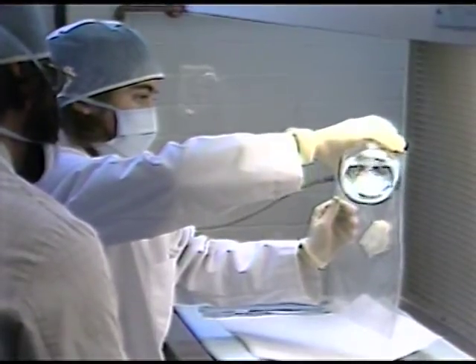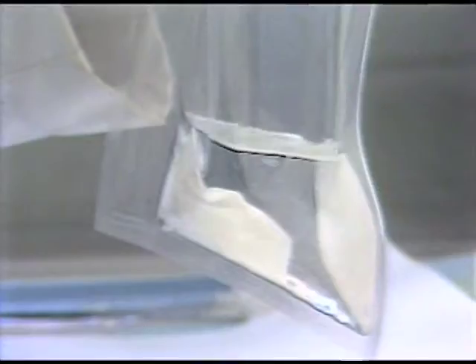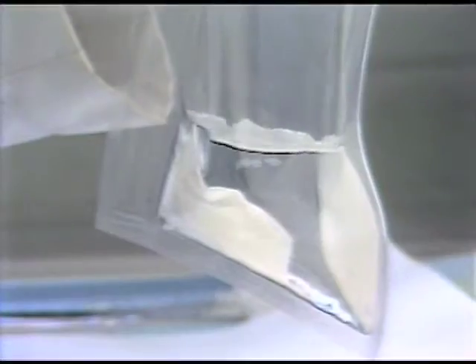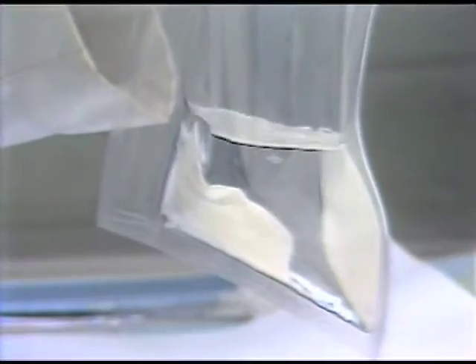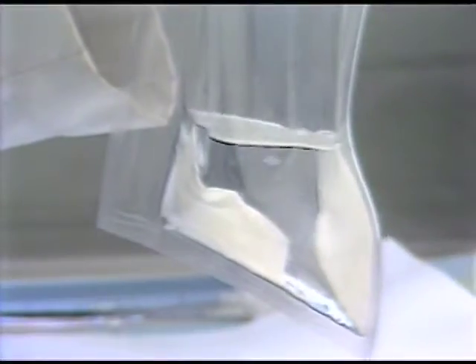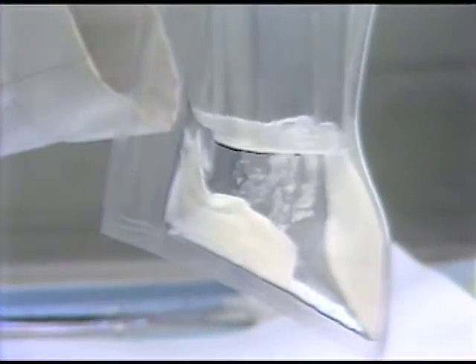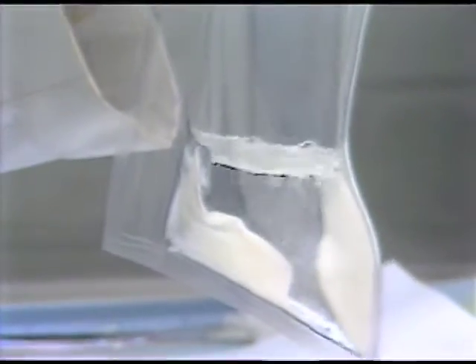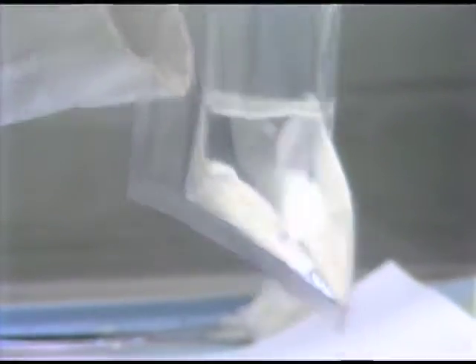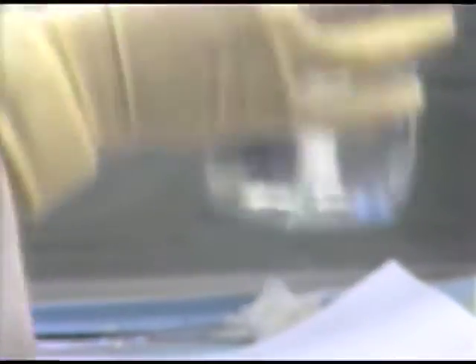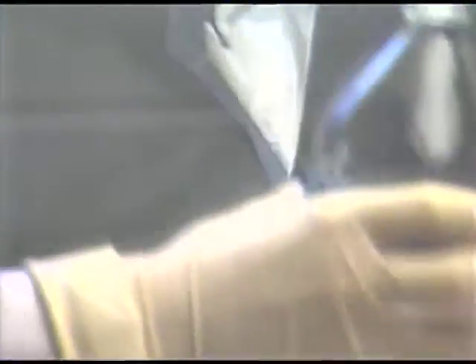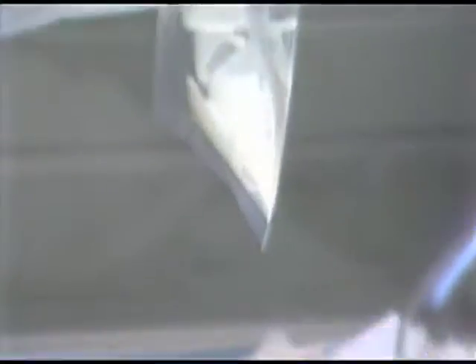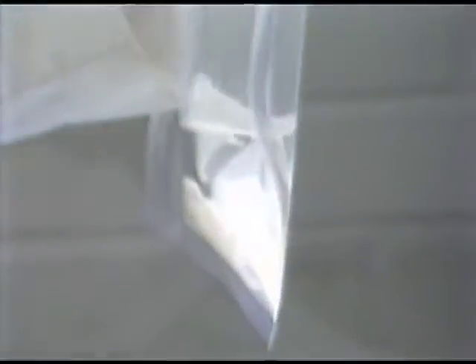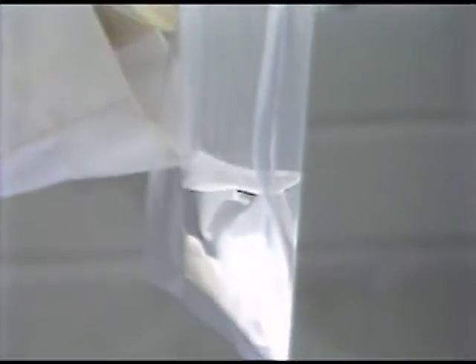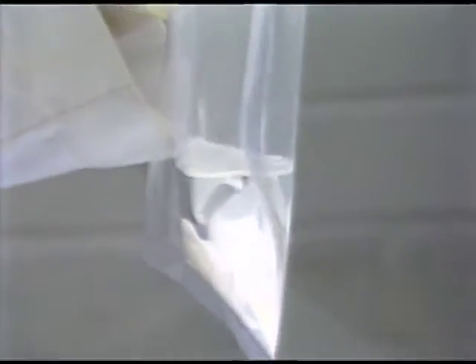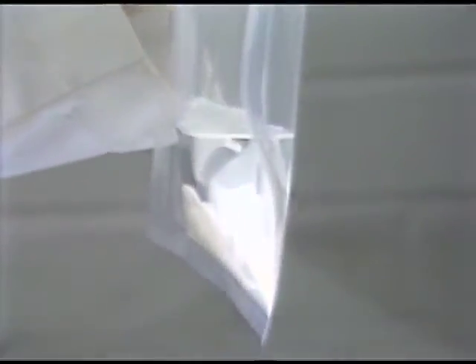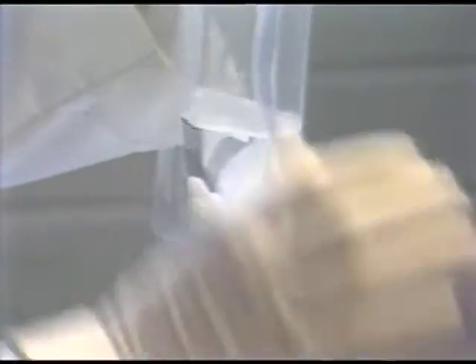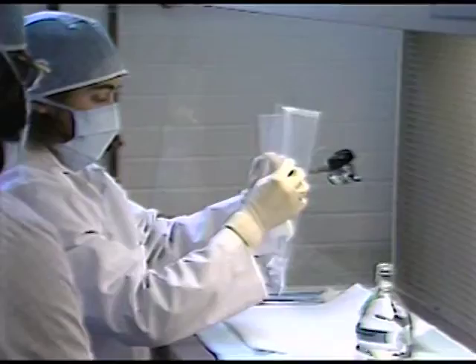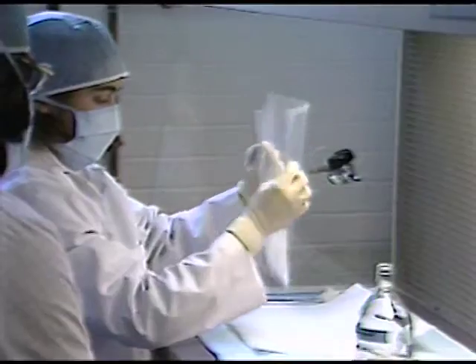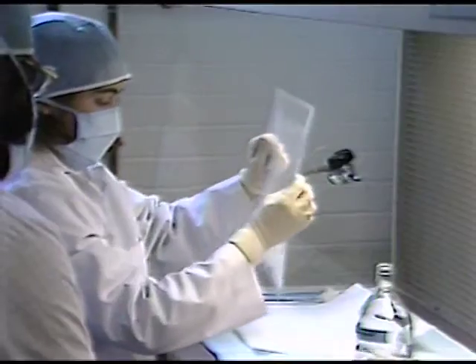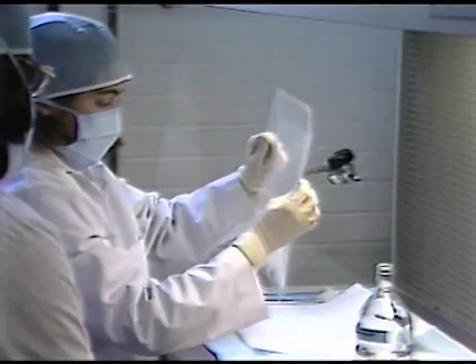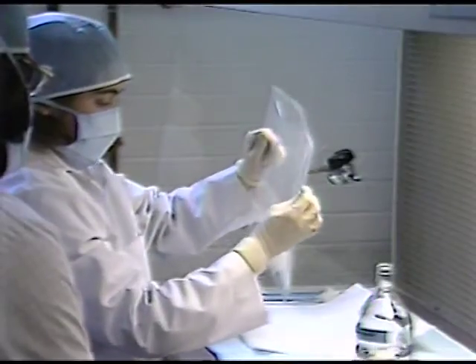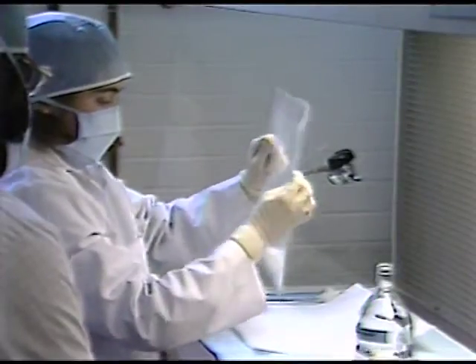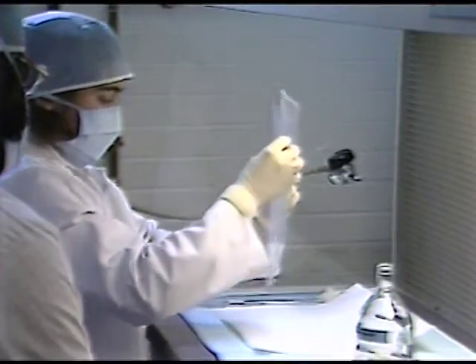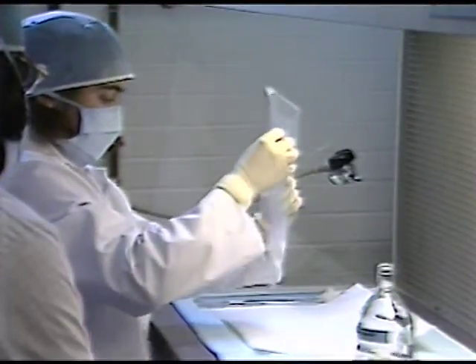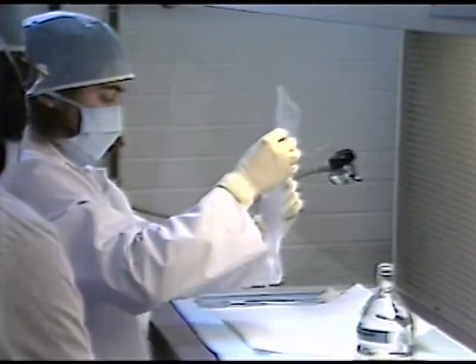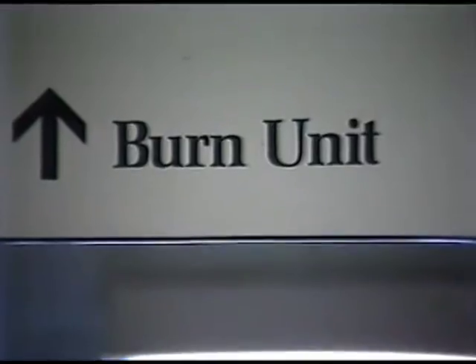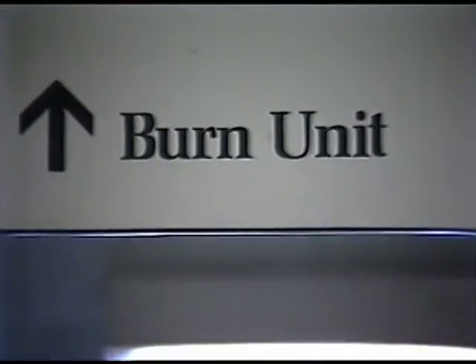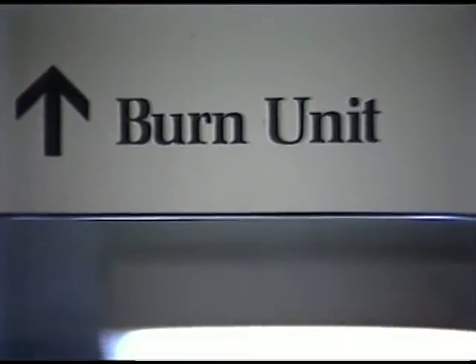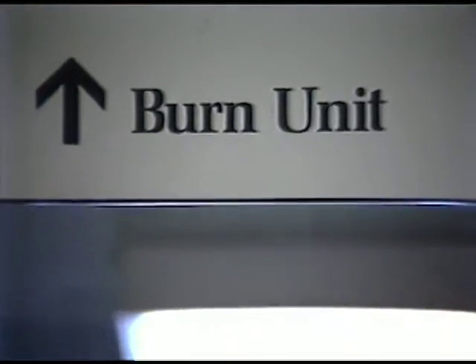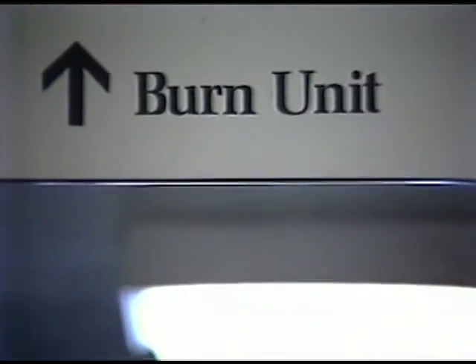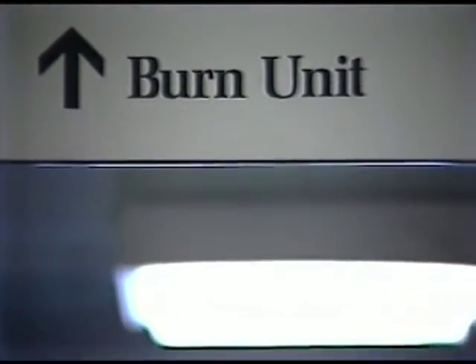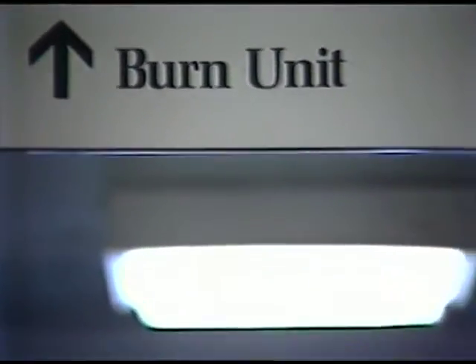Artificial skin, developed at Massachusetts Institute of Technology and Massachusetts General Hospital, Shriners-Burns Institute.